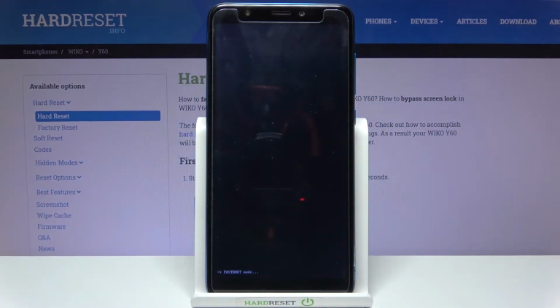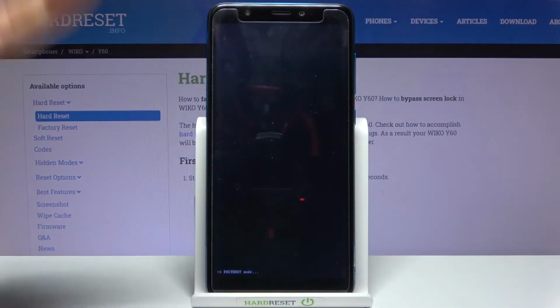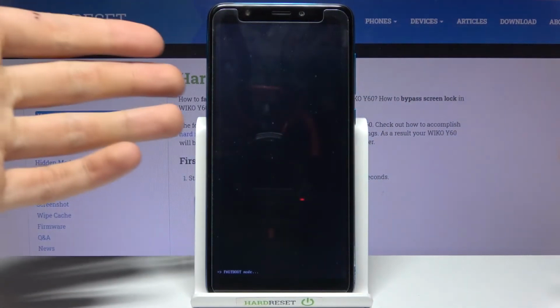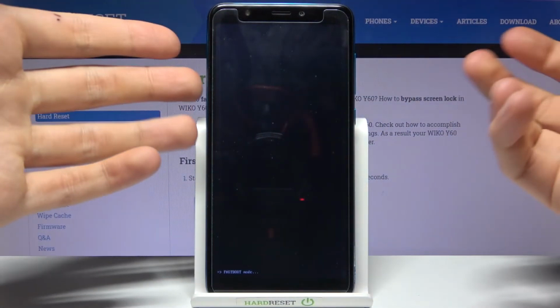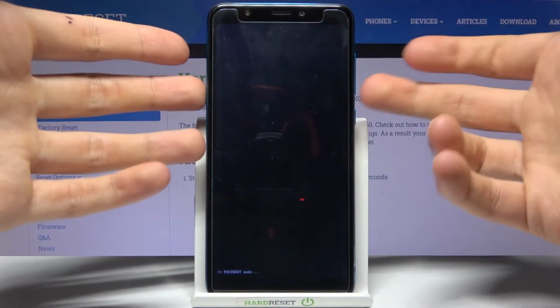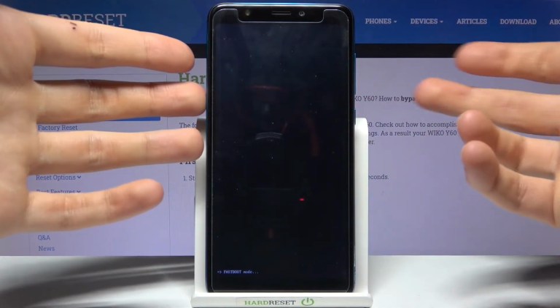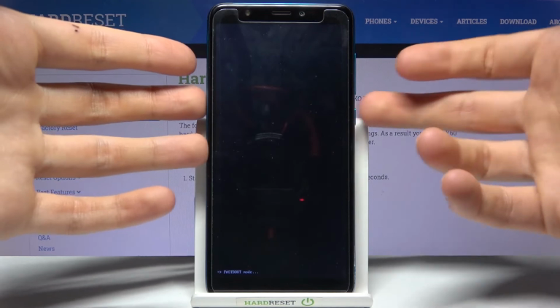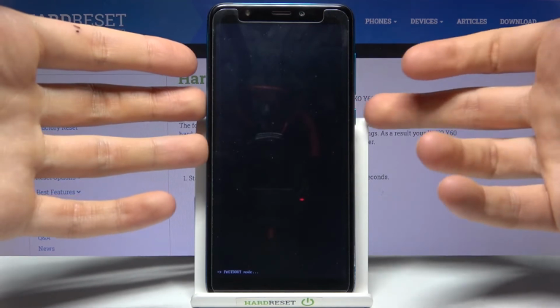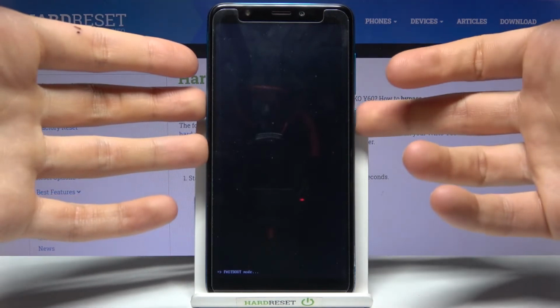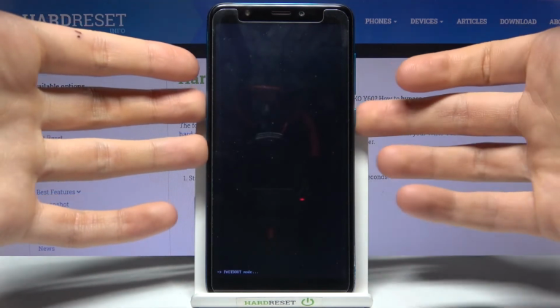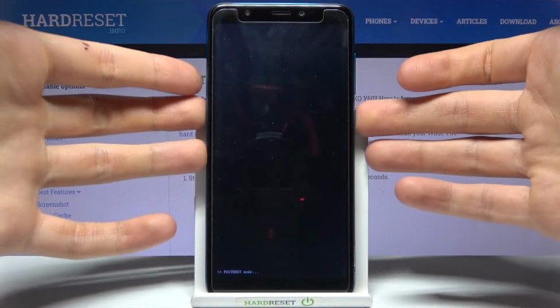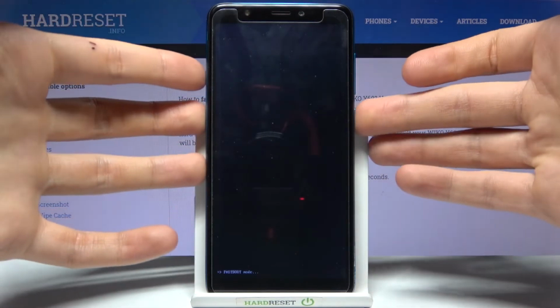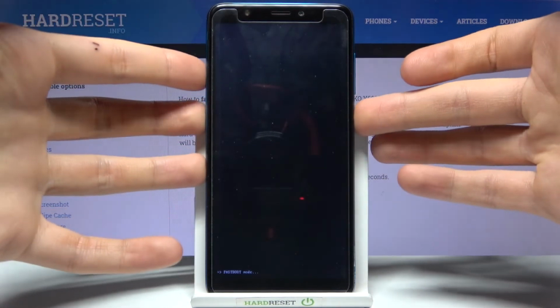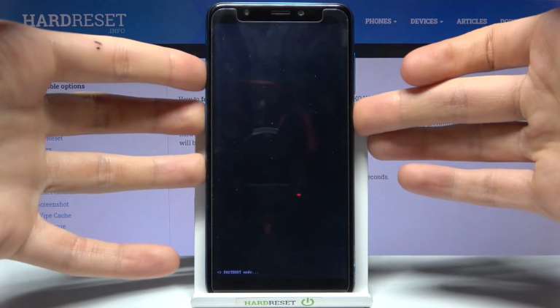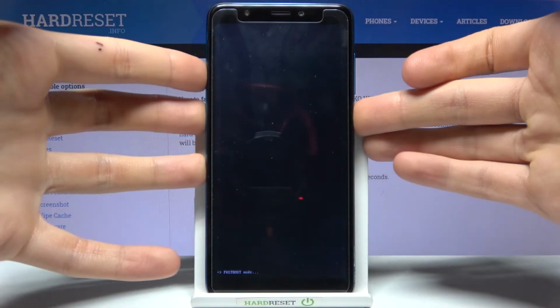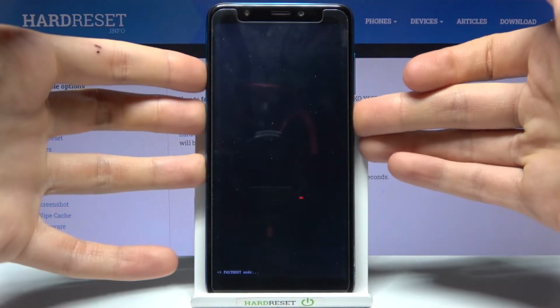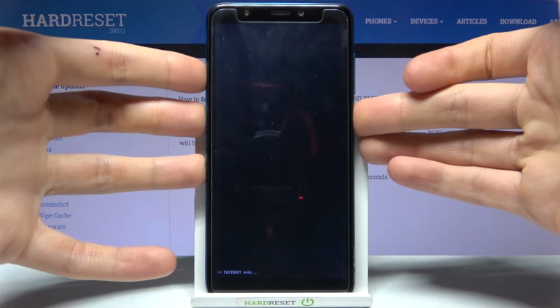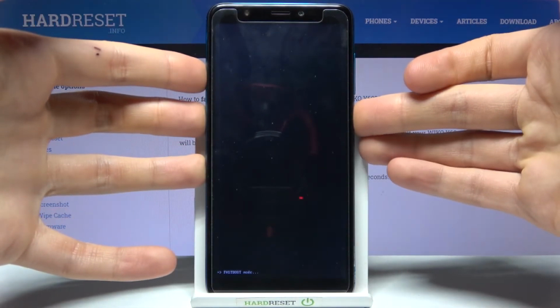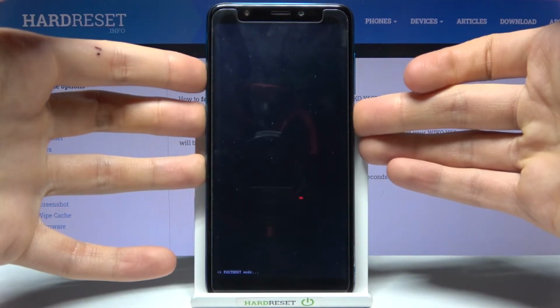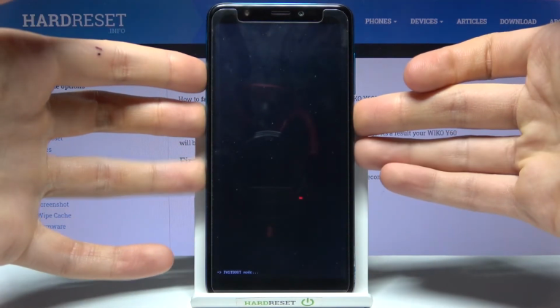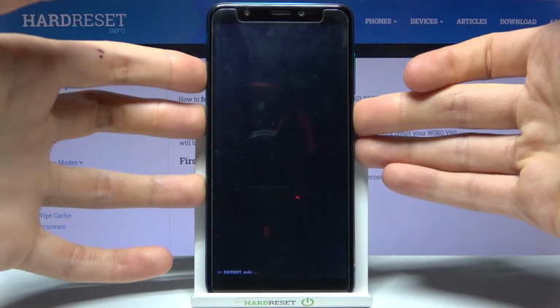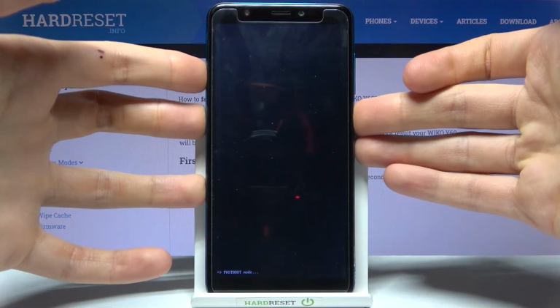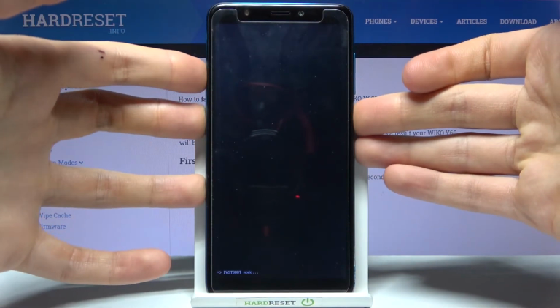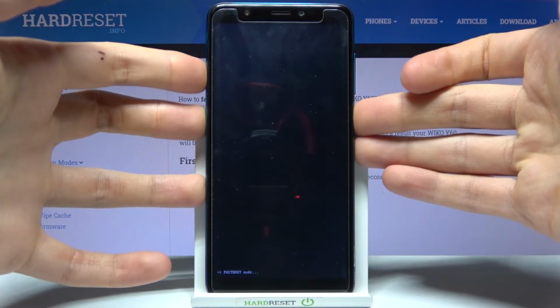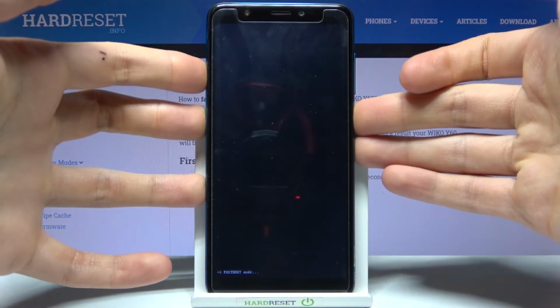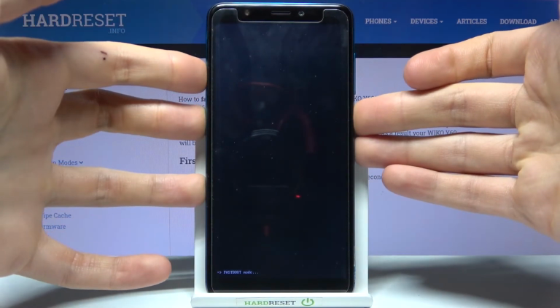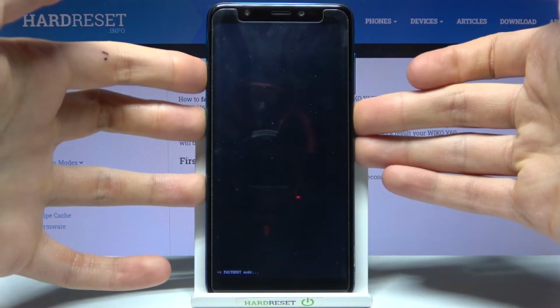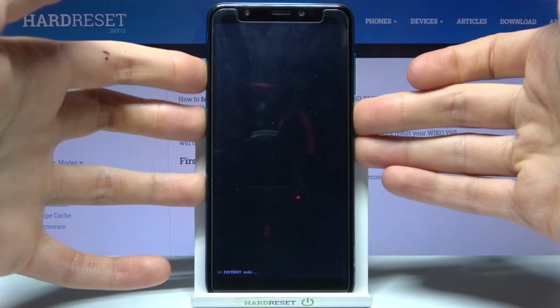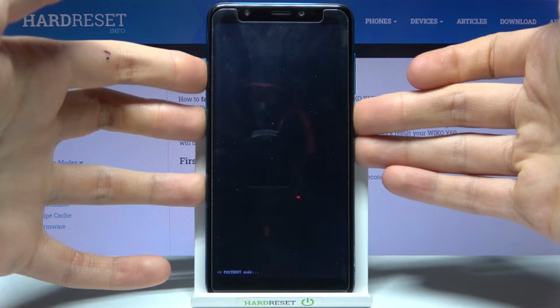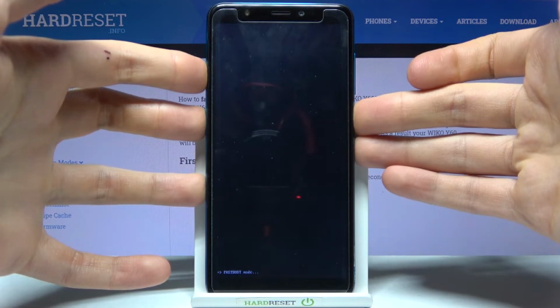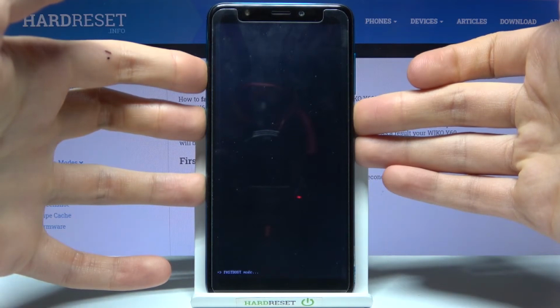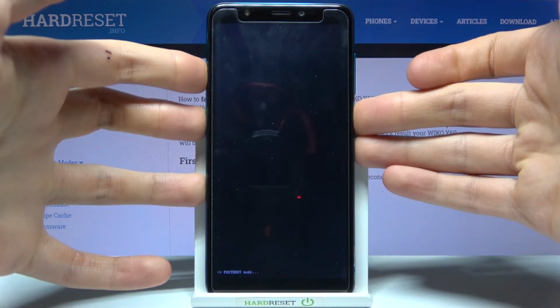So if you want to exit this mode, just hold down the power key for about 10 seconds and after that your device will be restarted as usual.